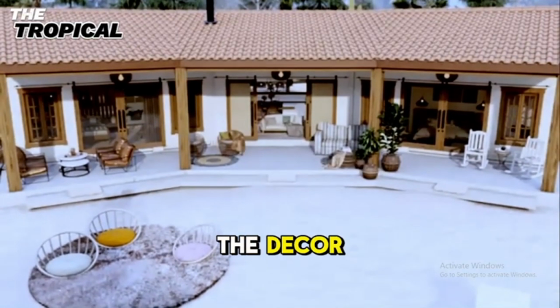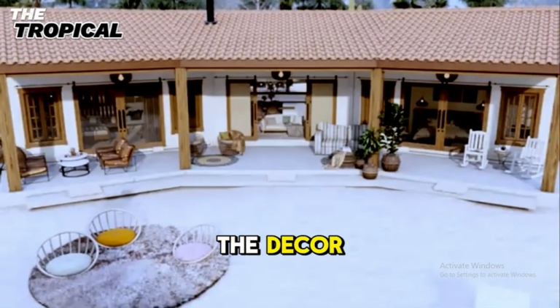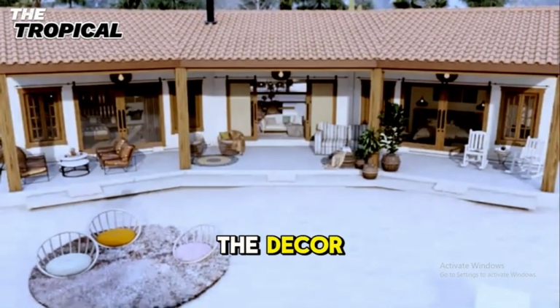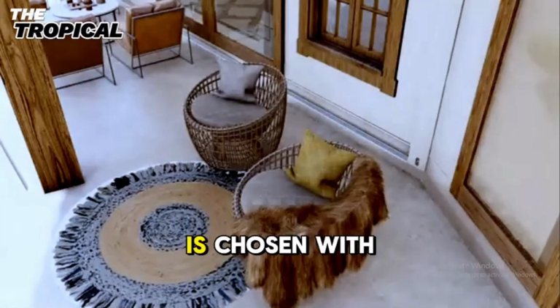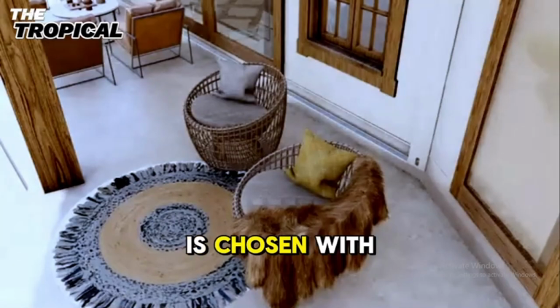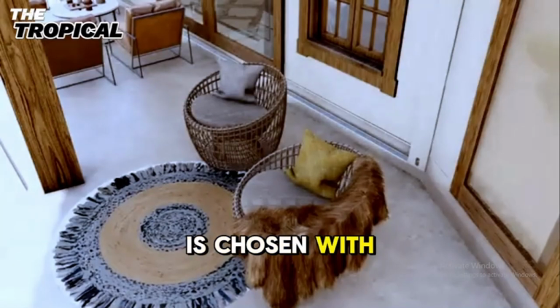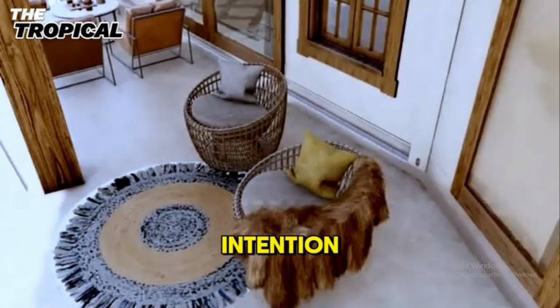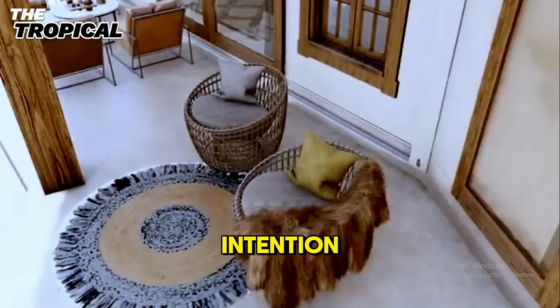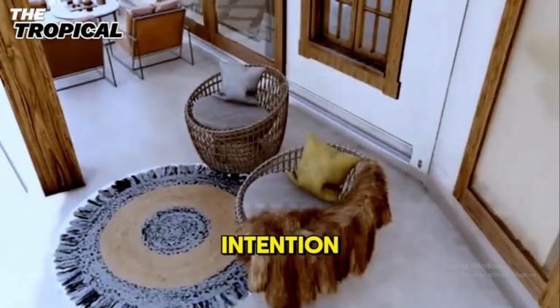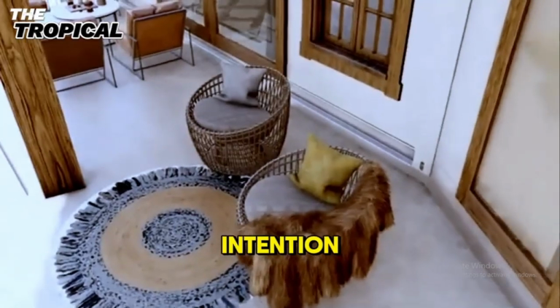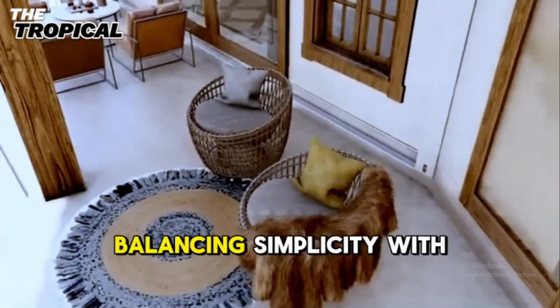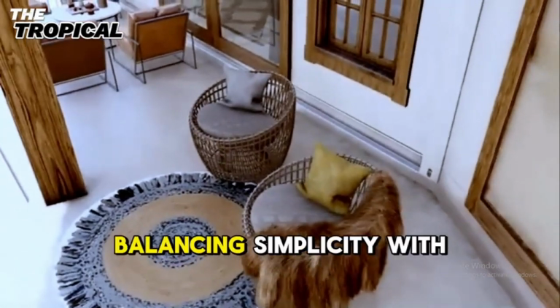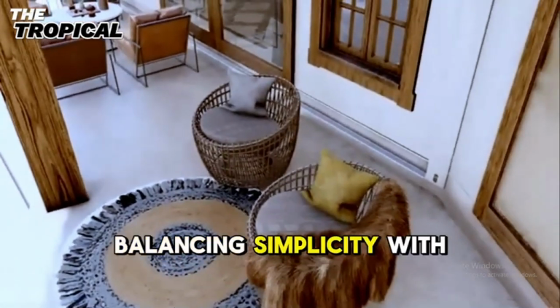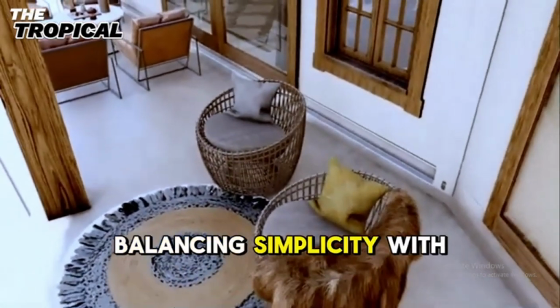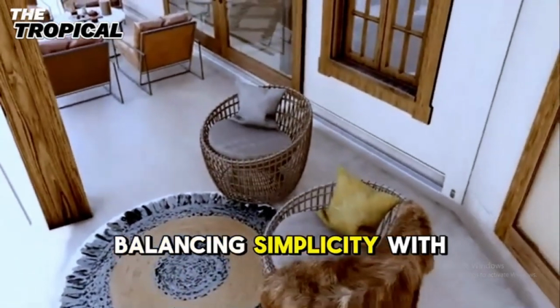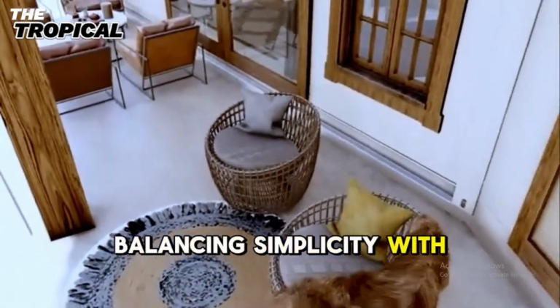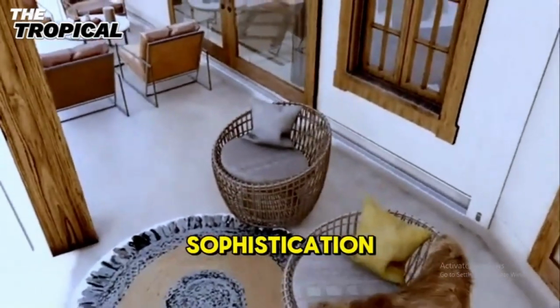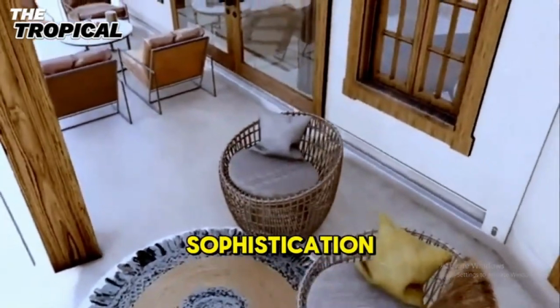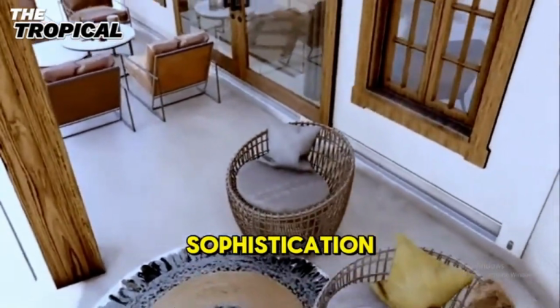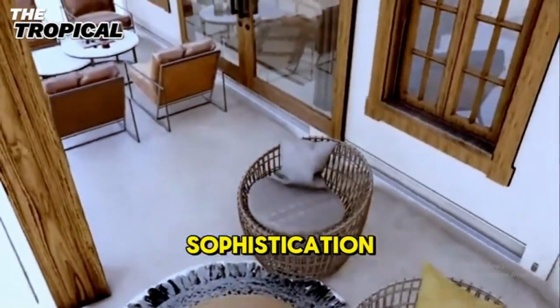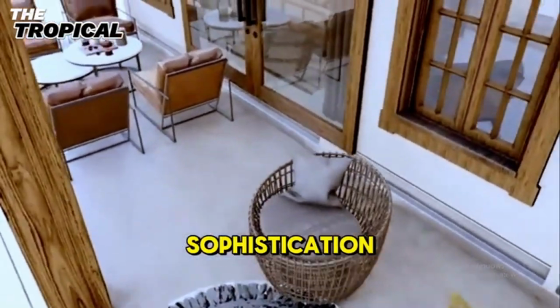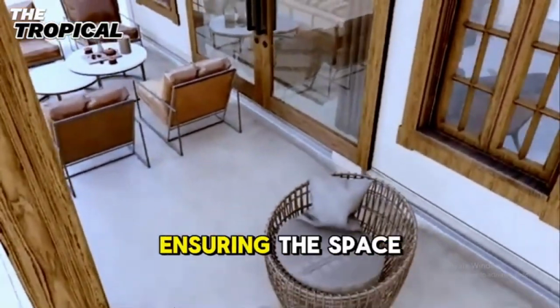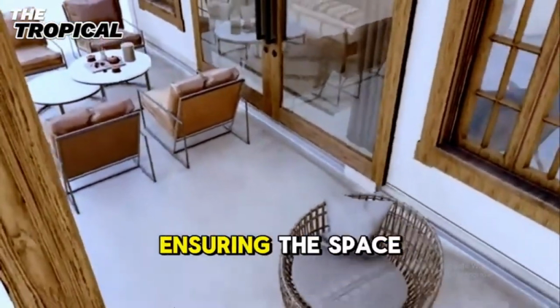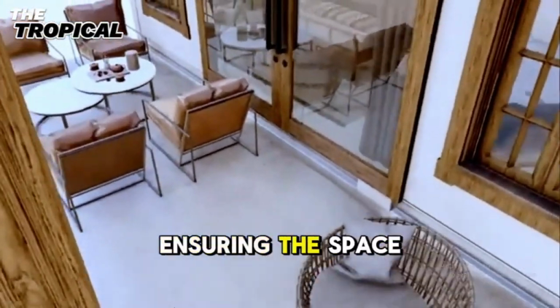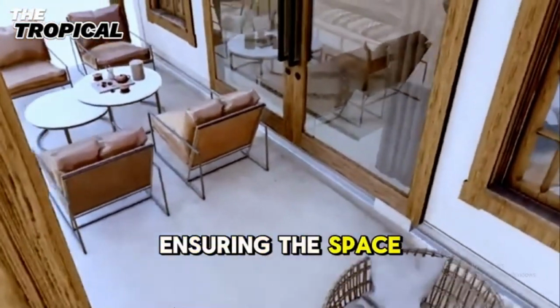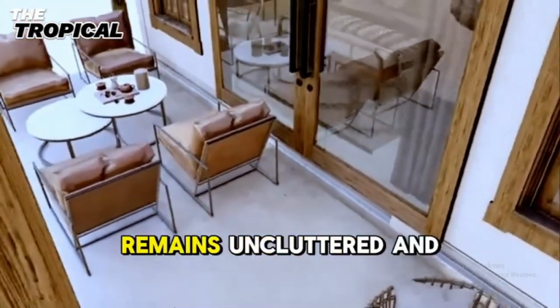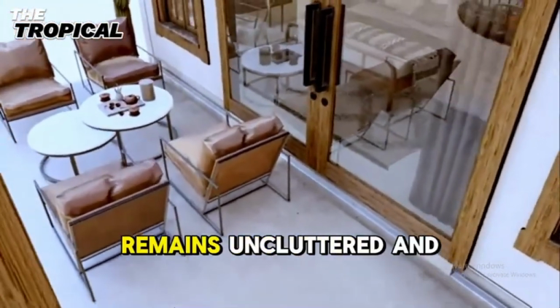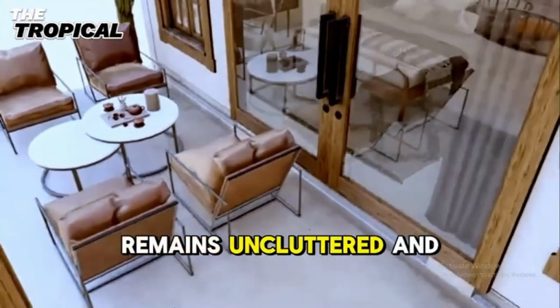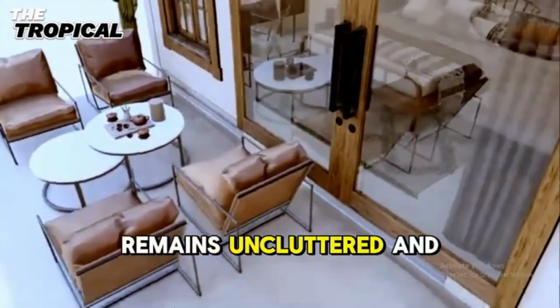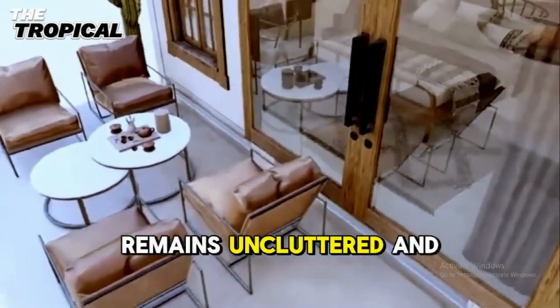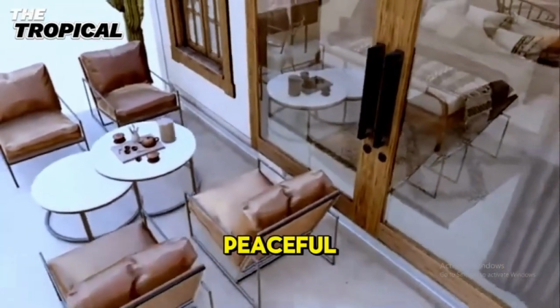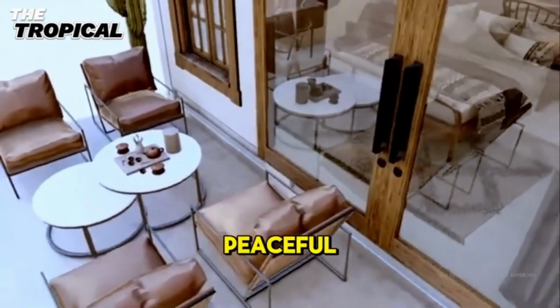The decor is chosen with intention, balancing simplicity with sophistication, ensuring the space remains uncluttered and peaceful.